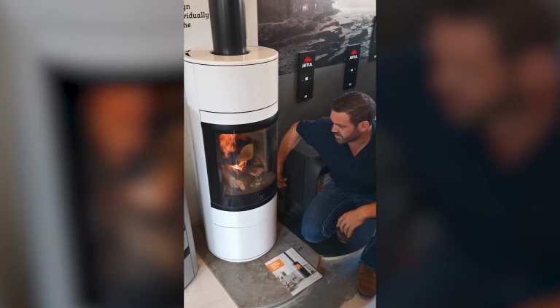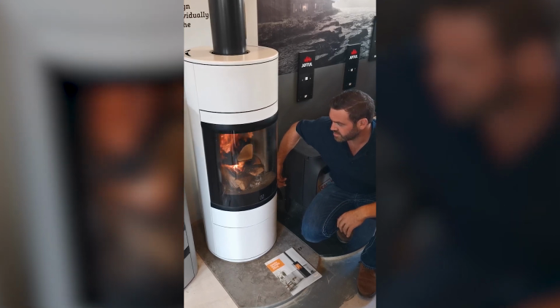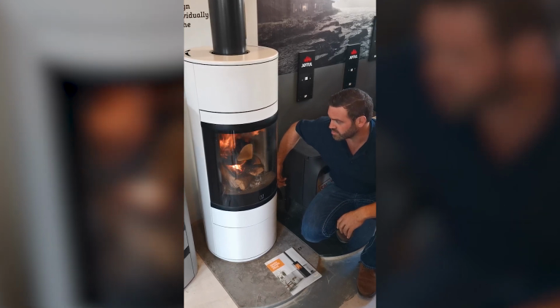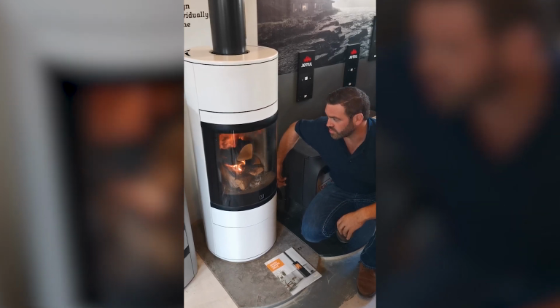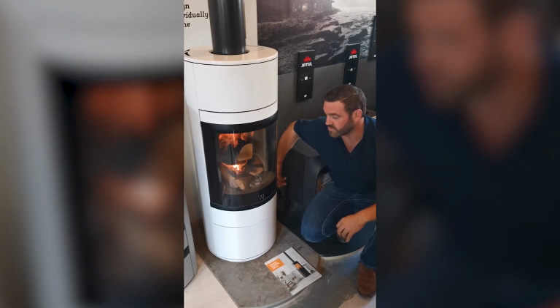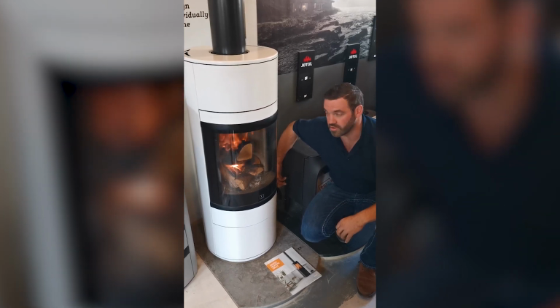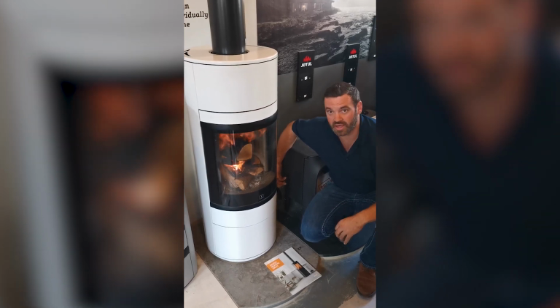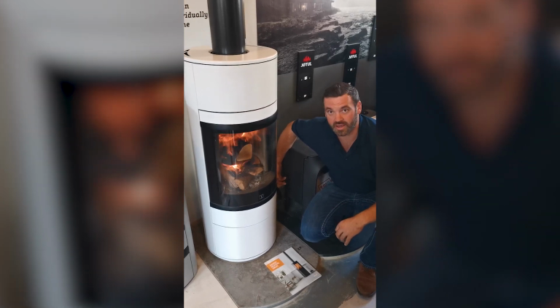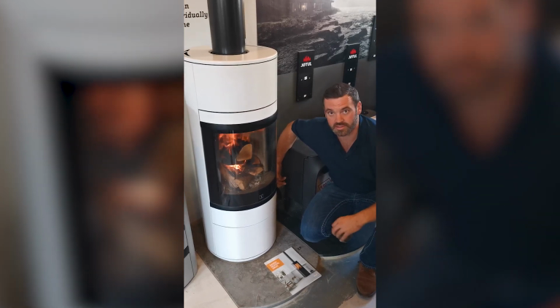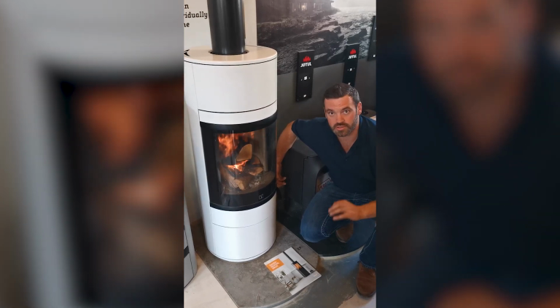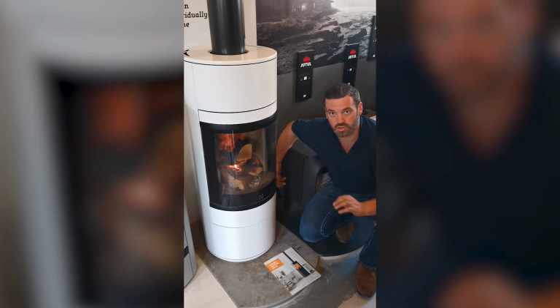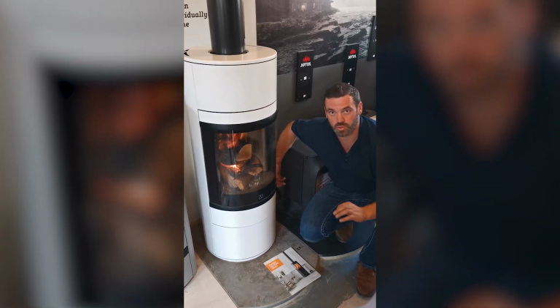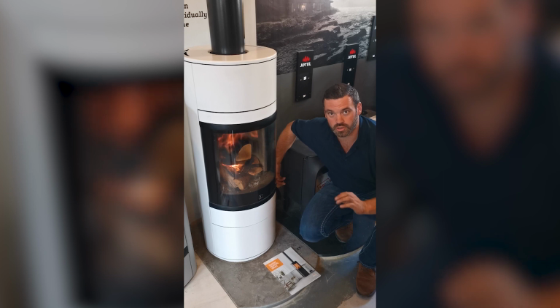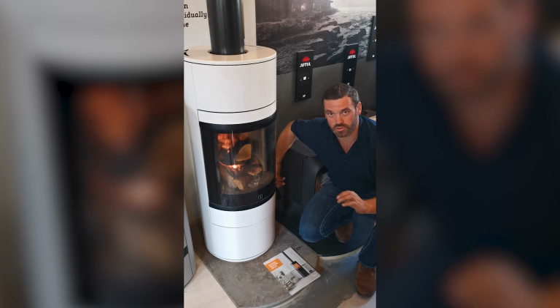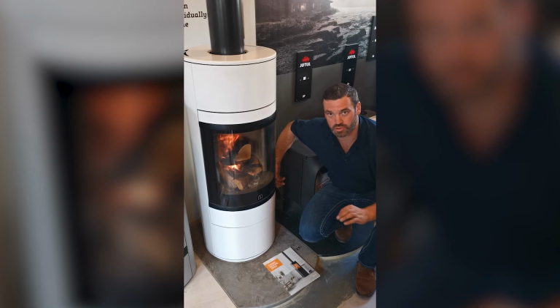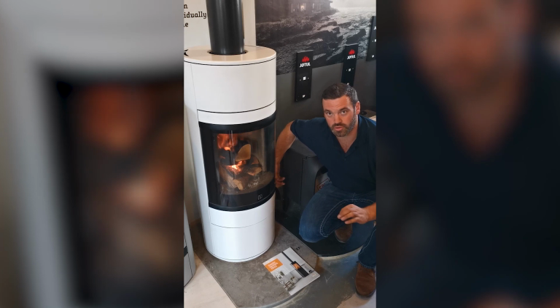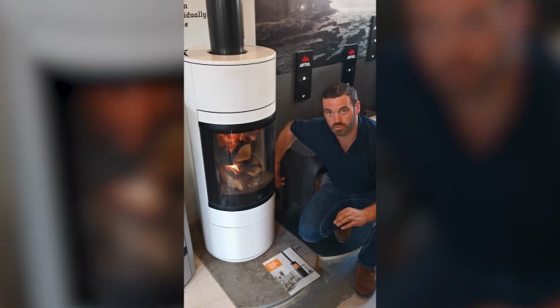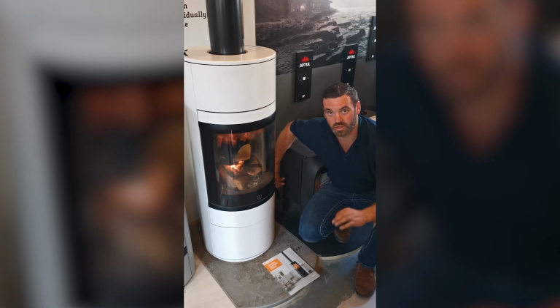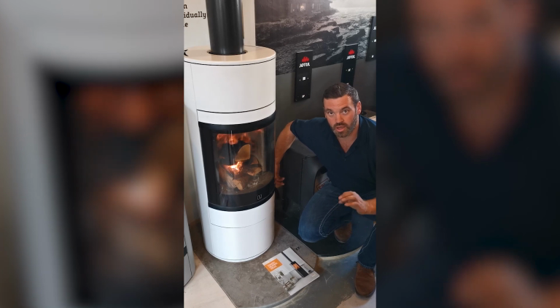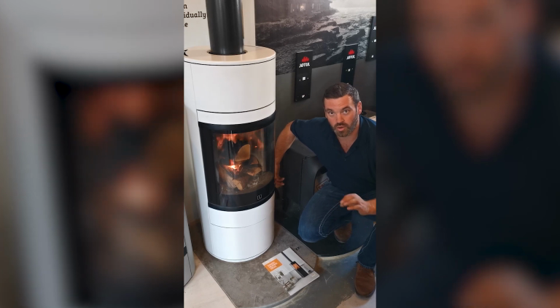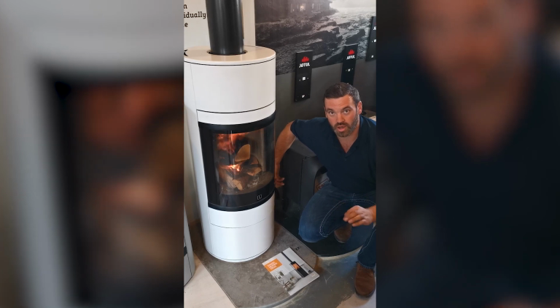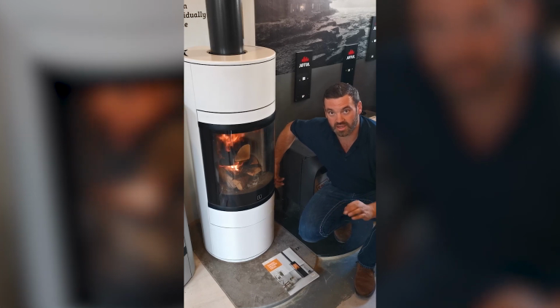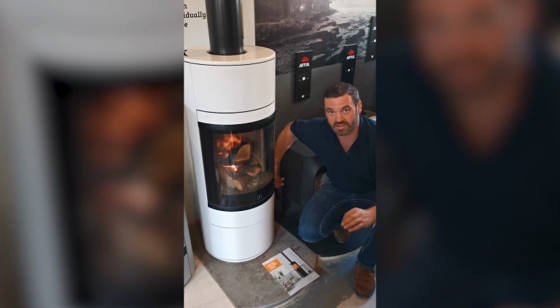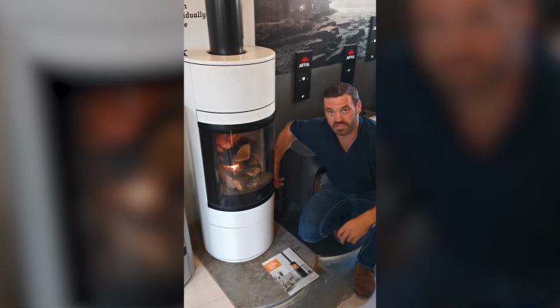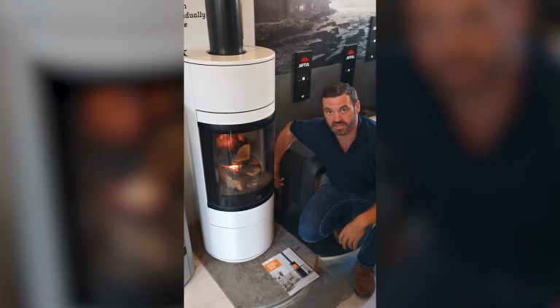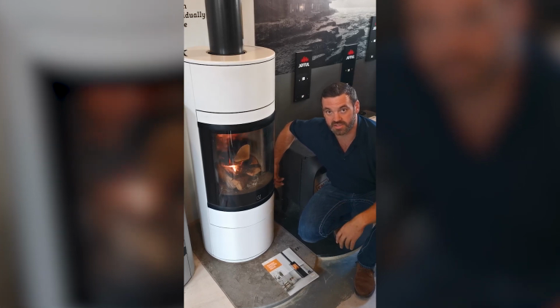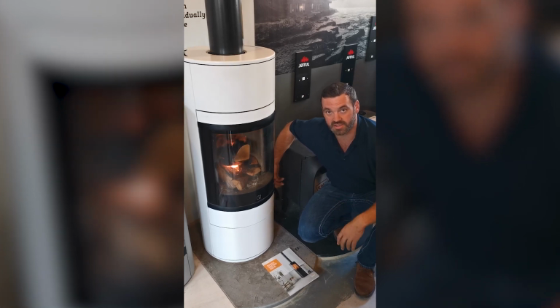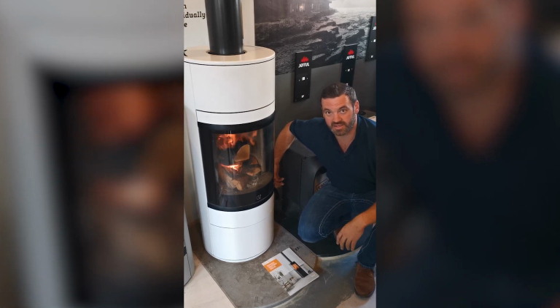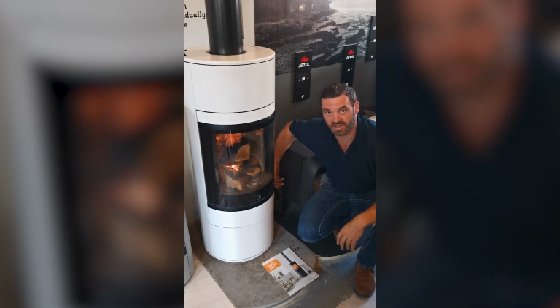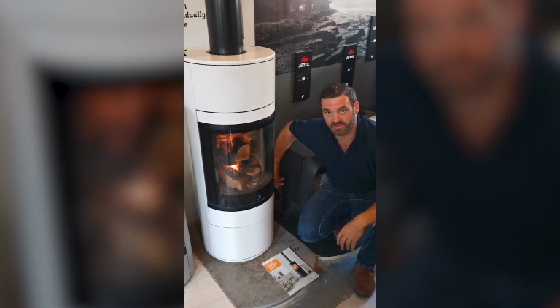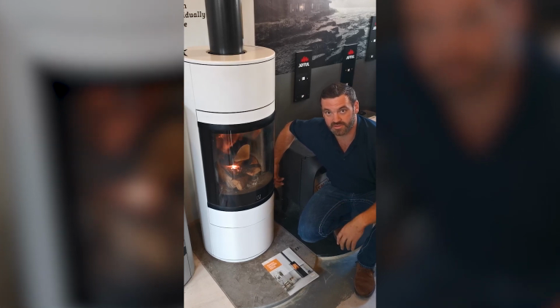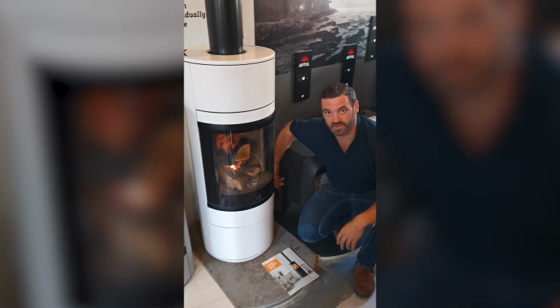So what you've got there is a super controllable, well engineered Scandinavian stove.